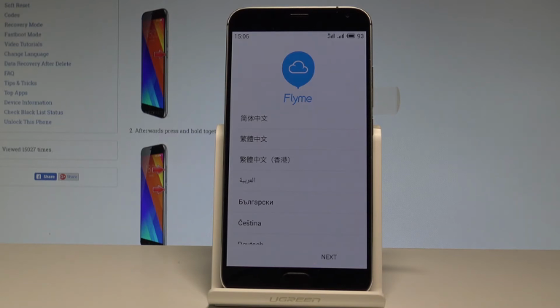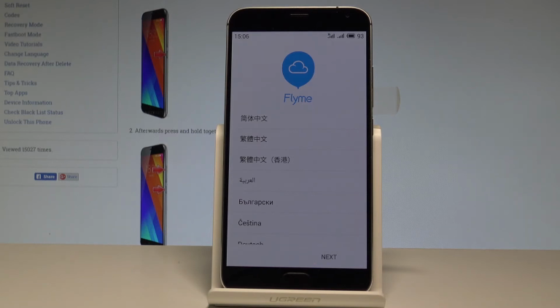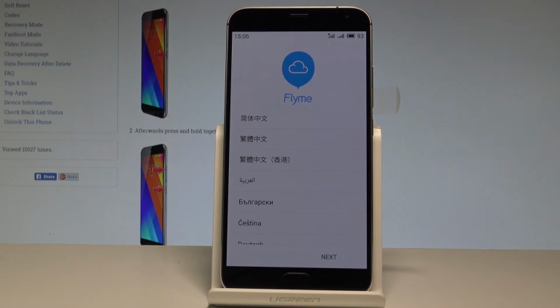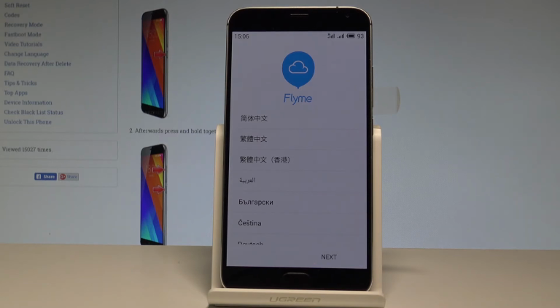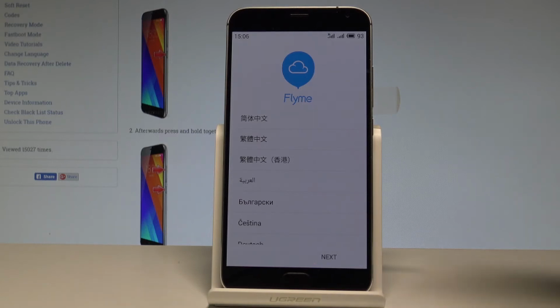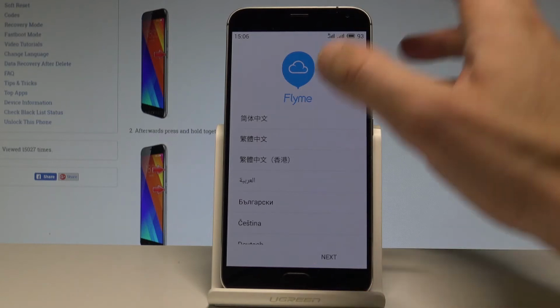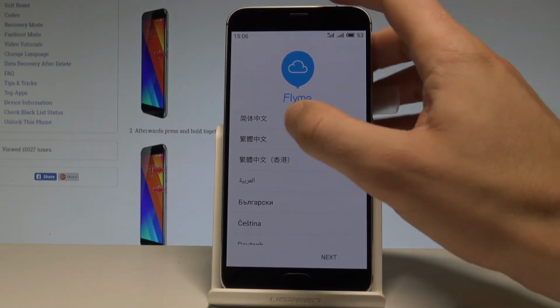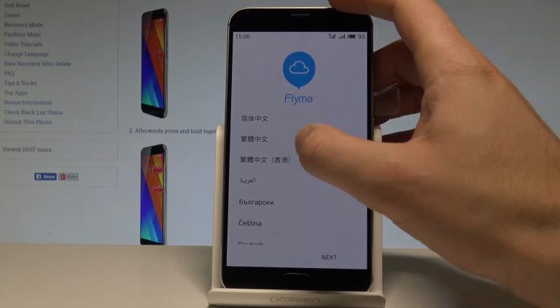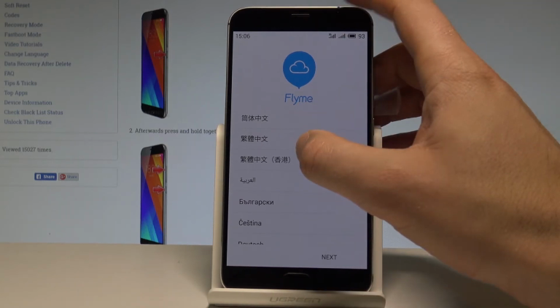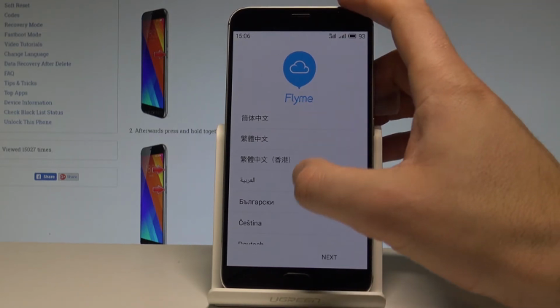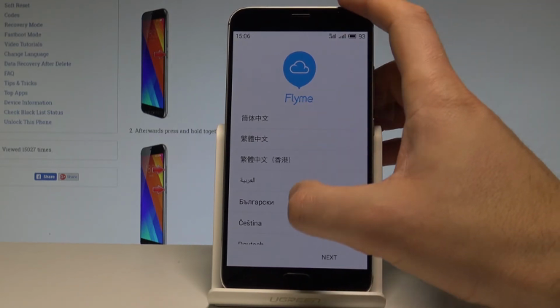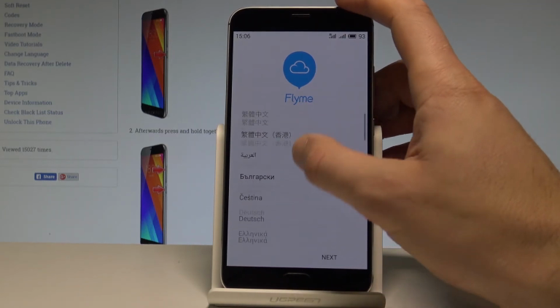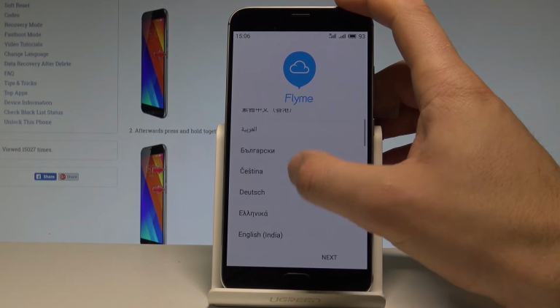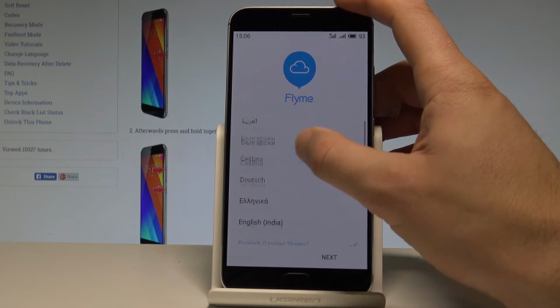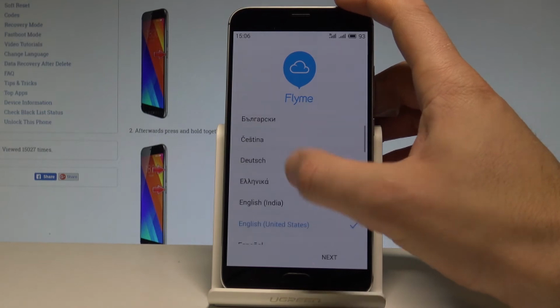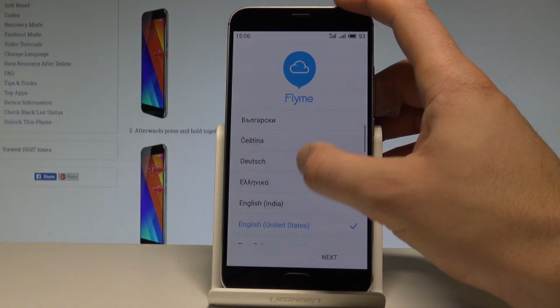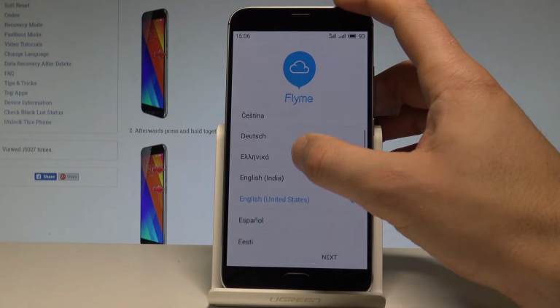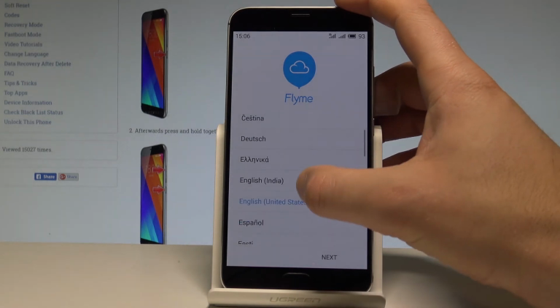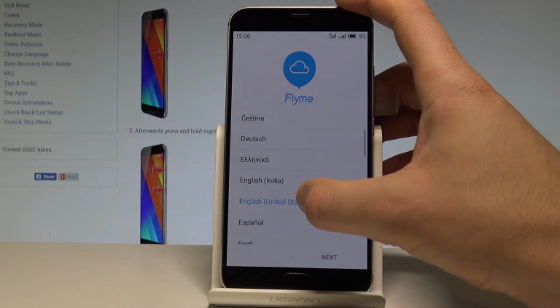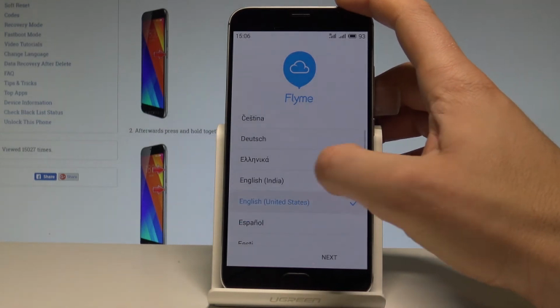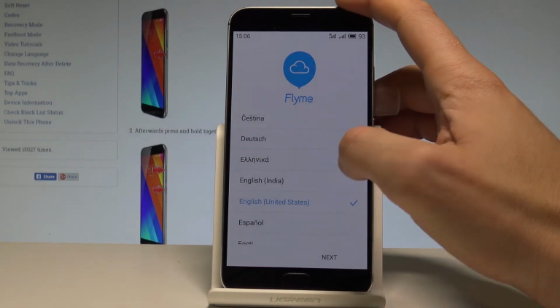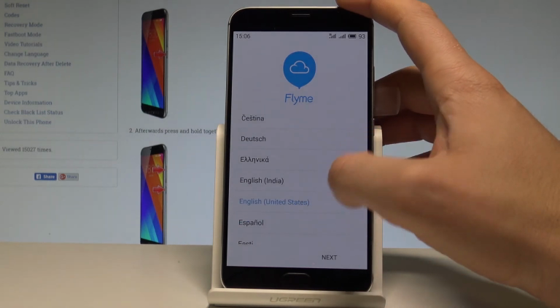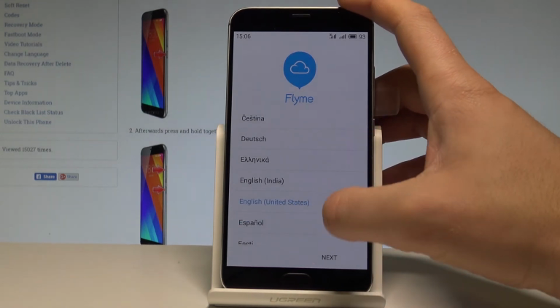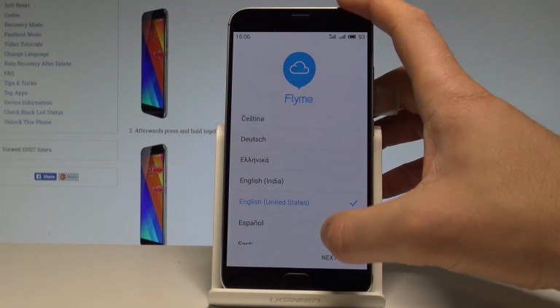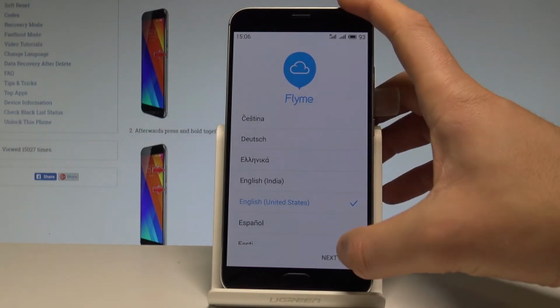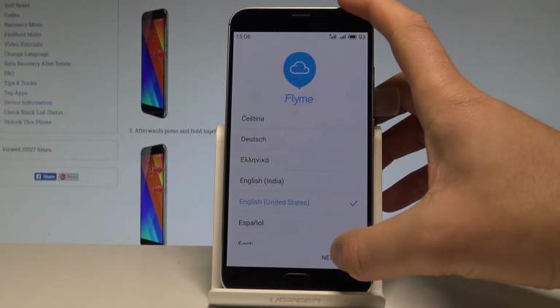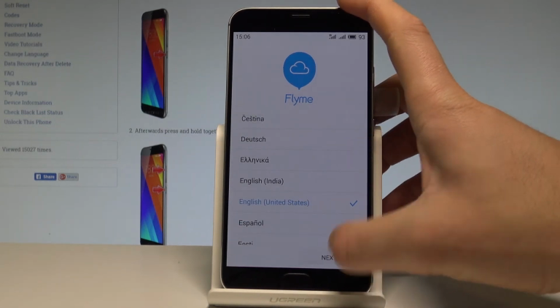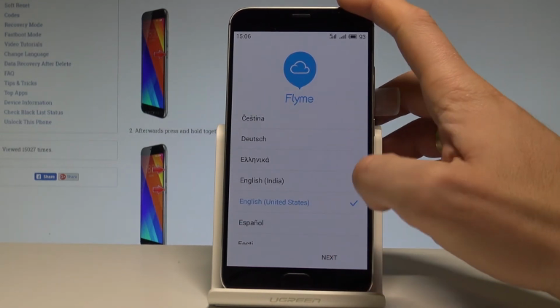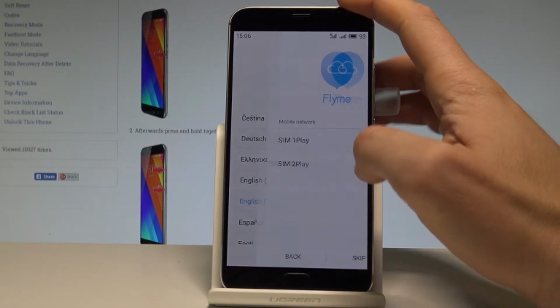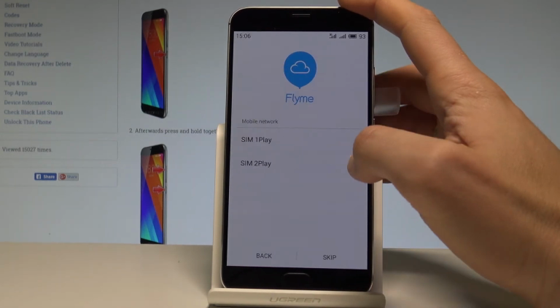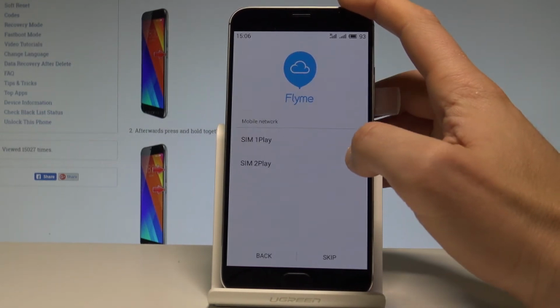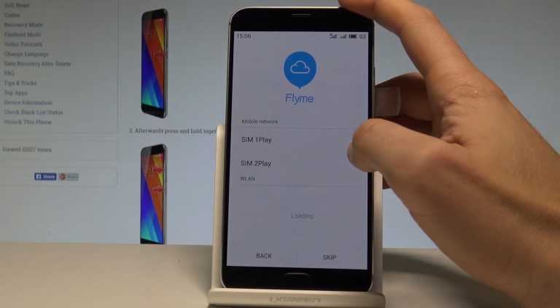At the very beginning, let's choose your desired language. In my case it could be English from United States. Tap next.